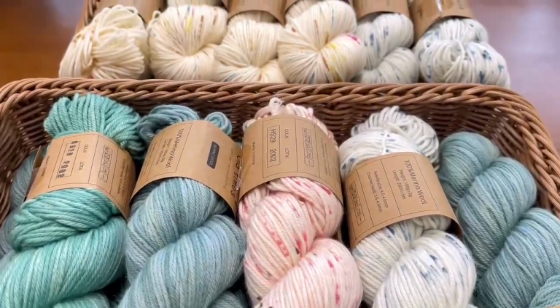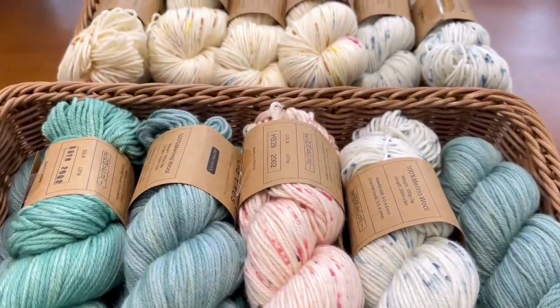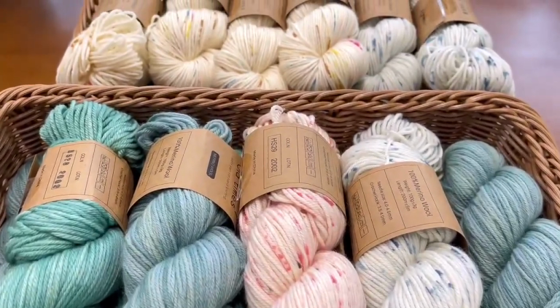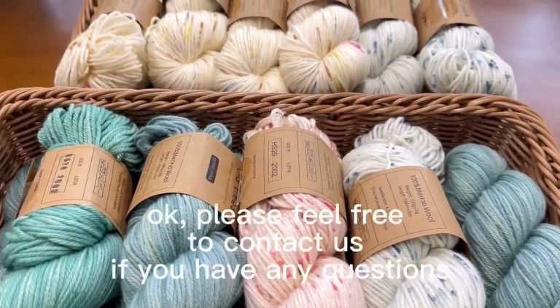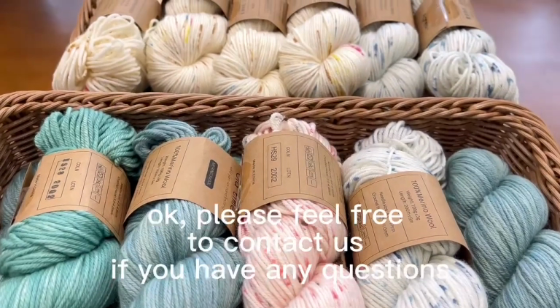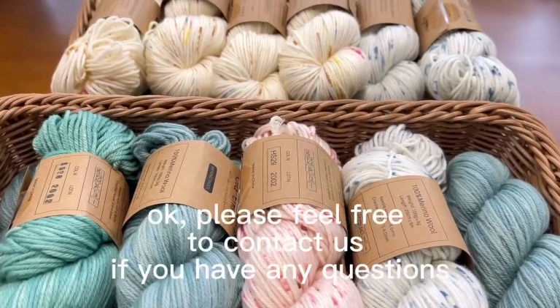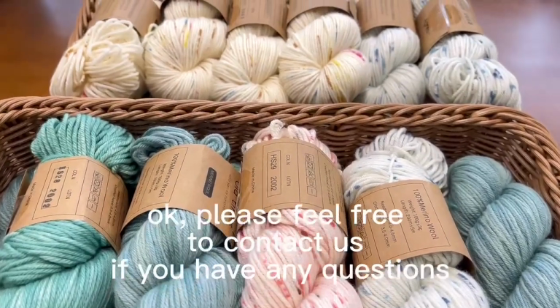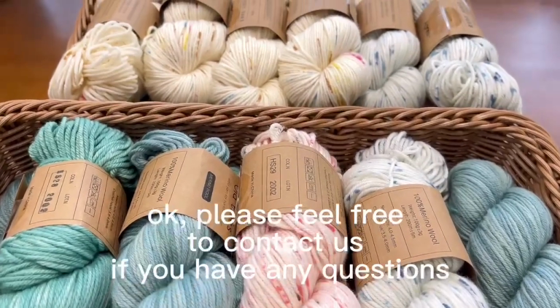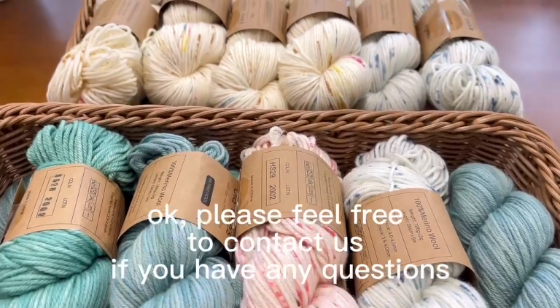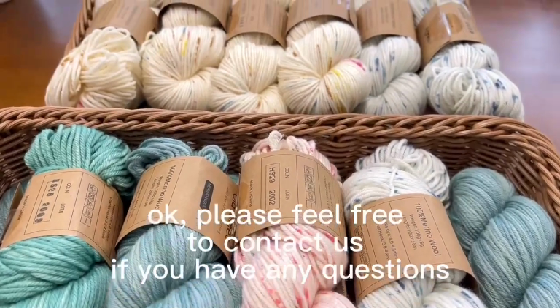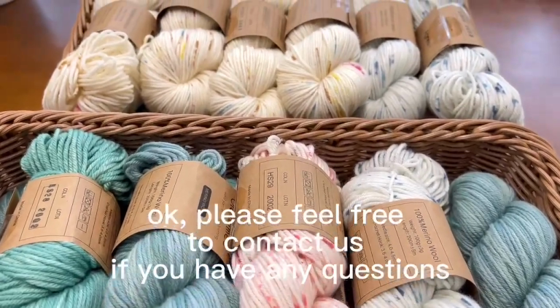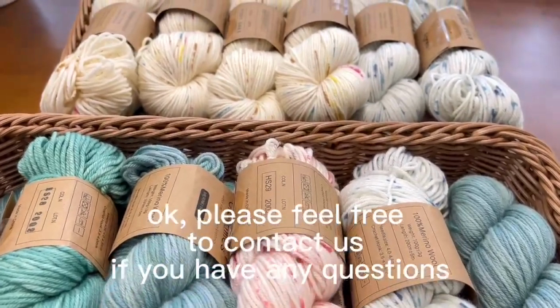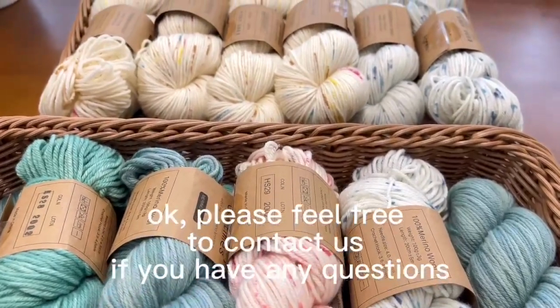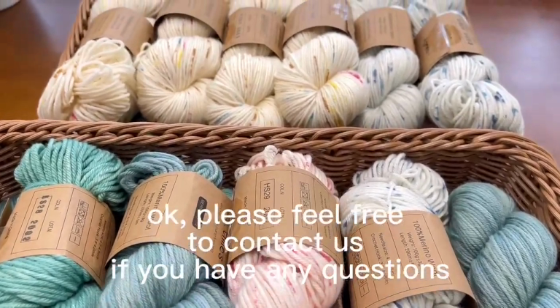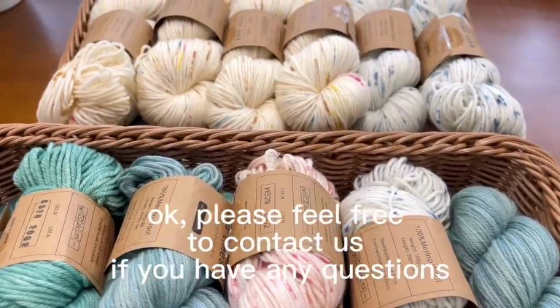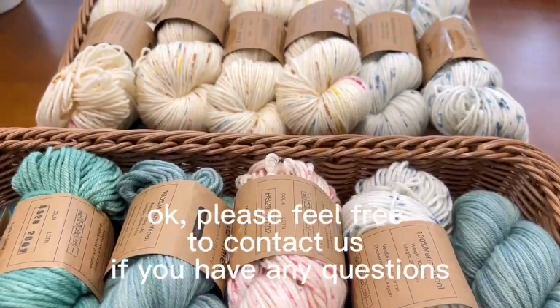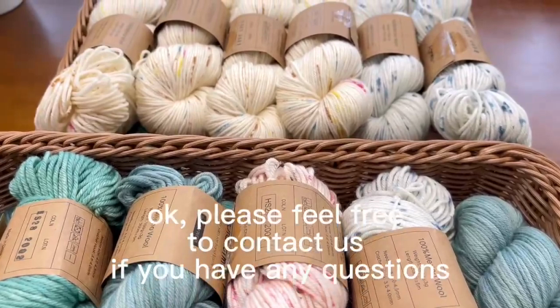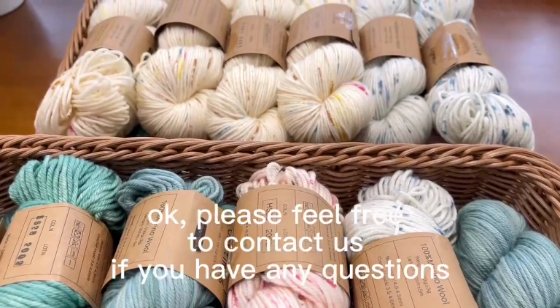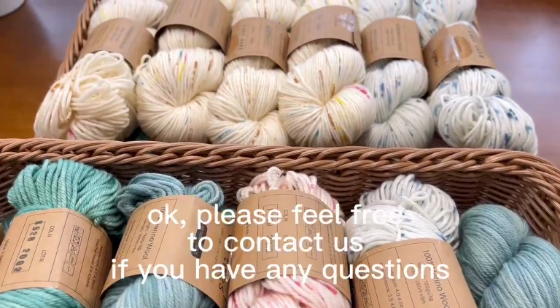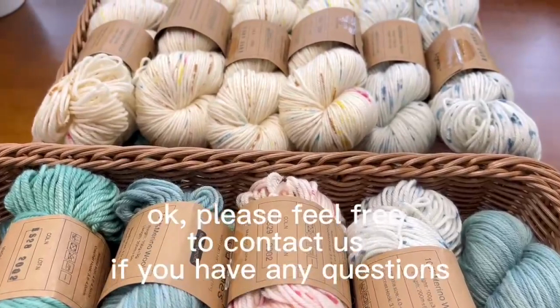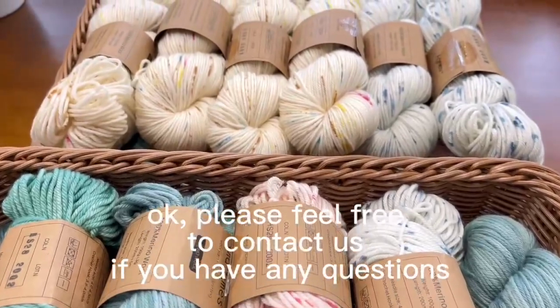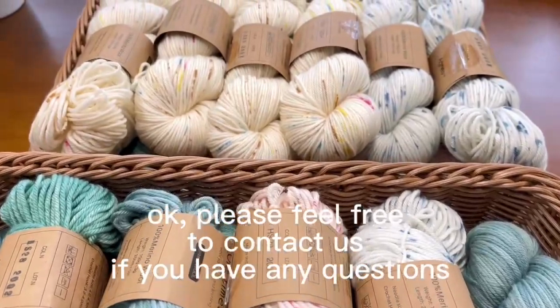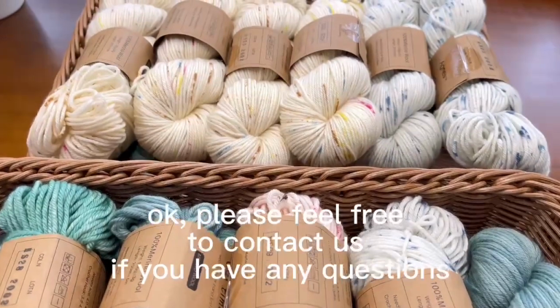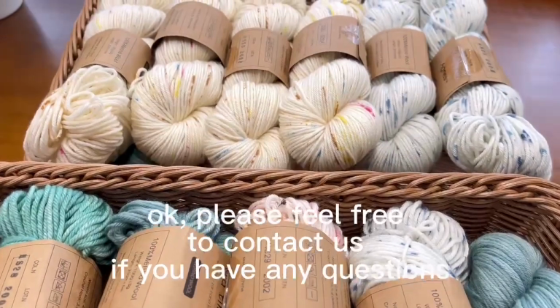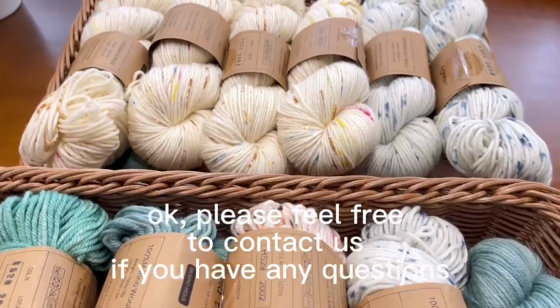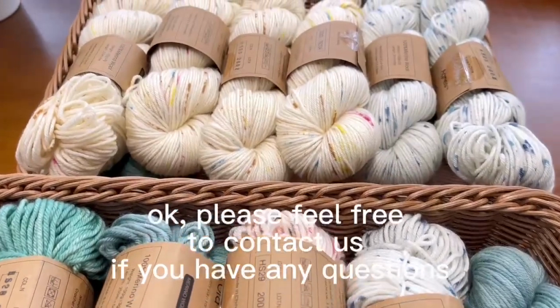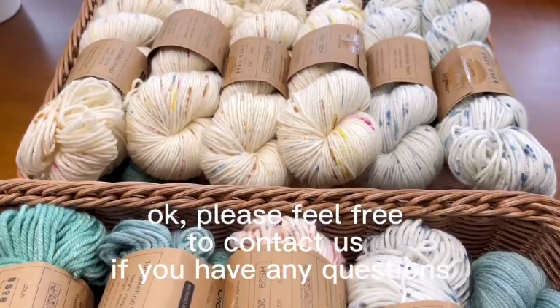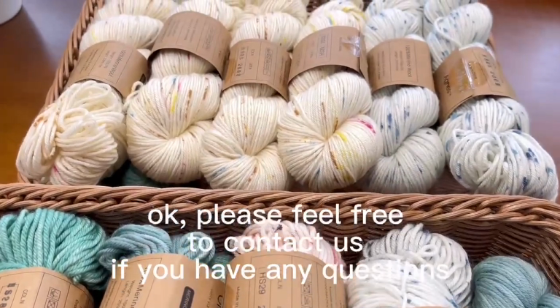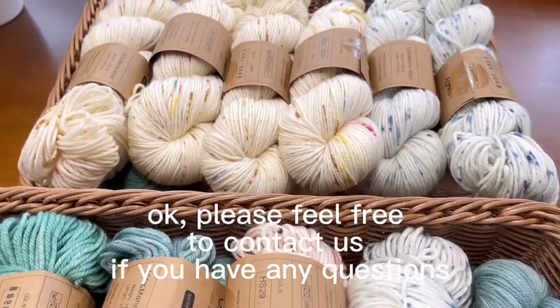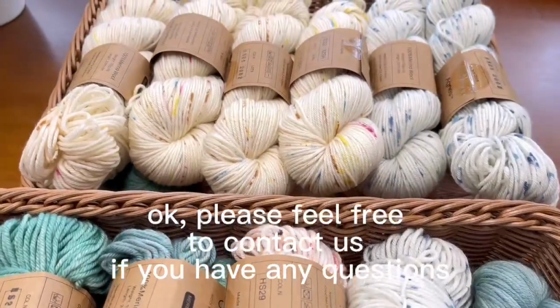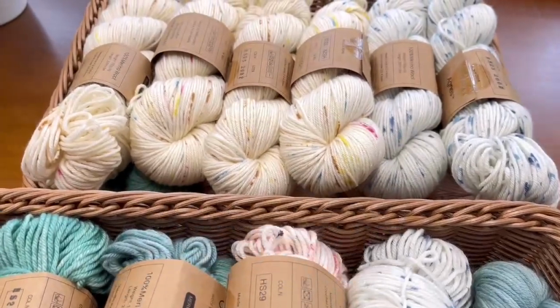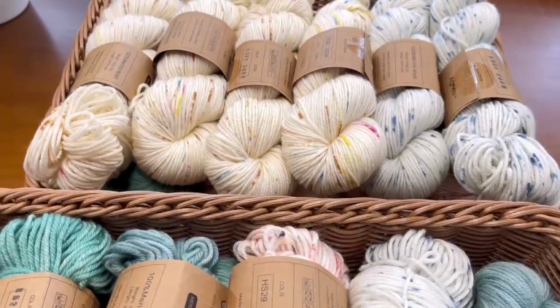Okay, please feel free to contact us if you have any questions.